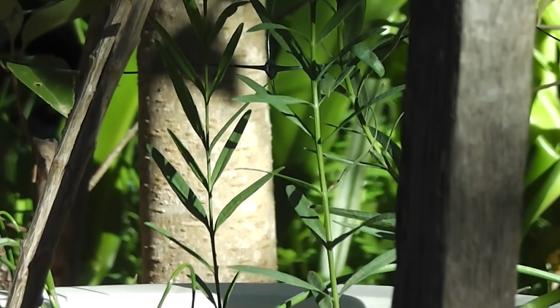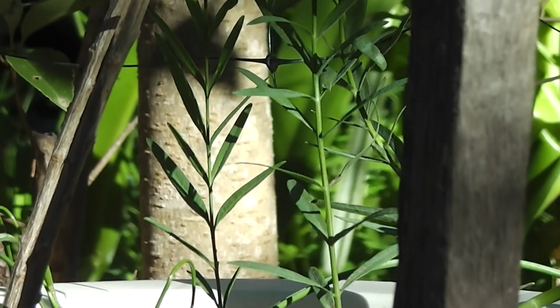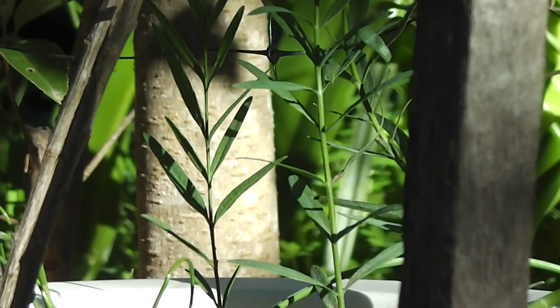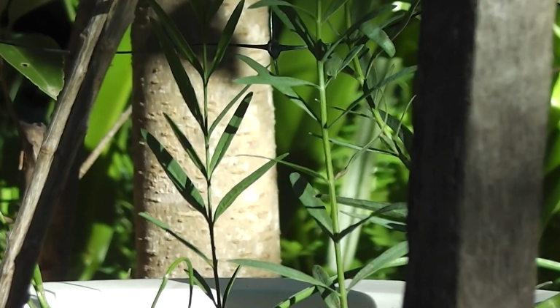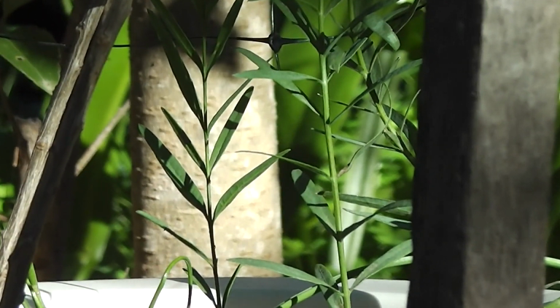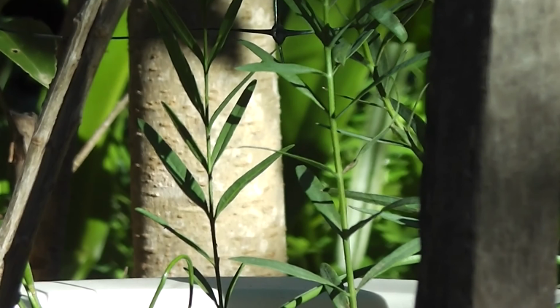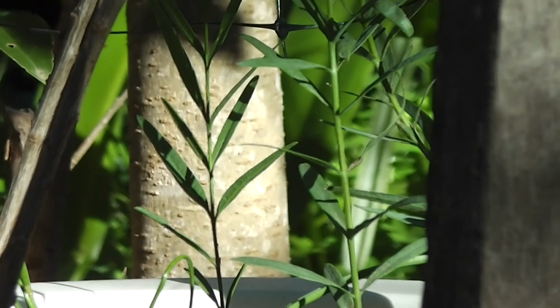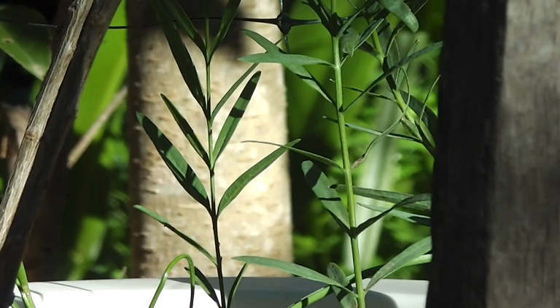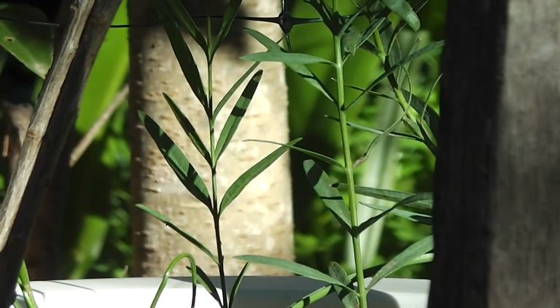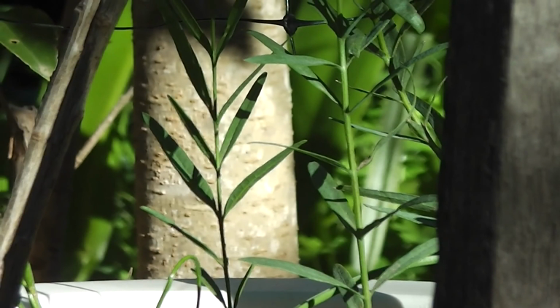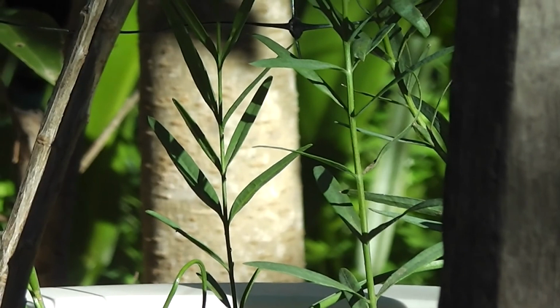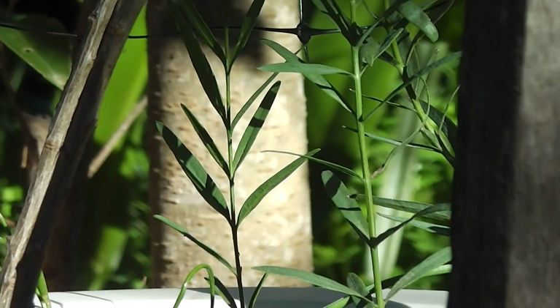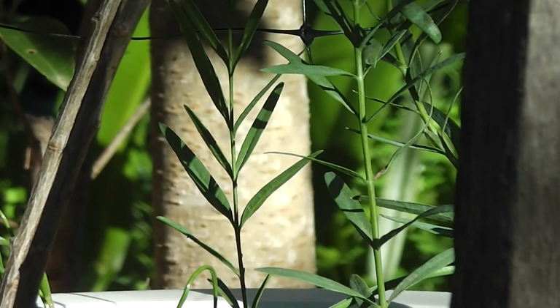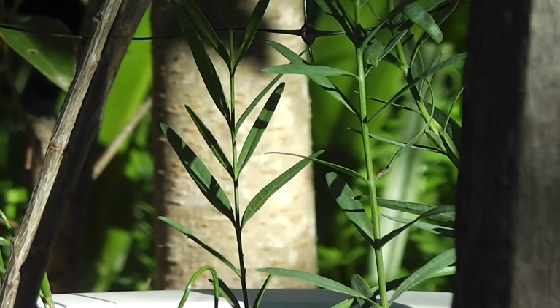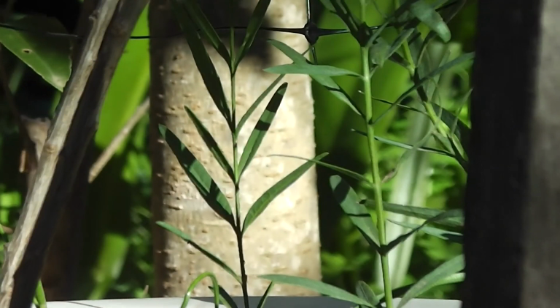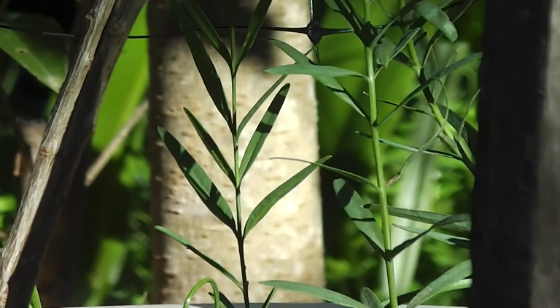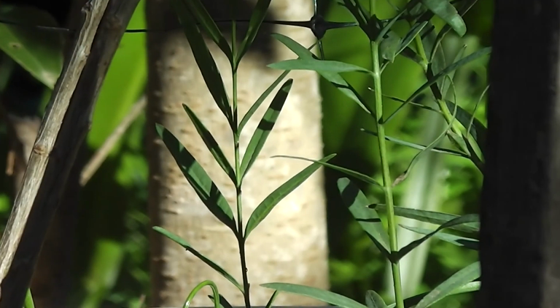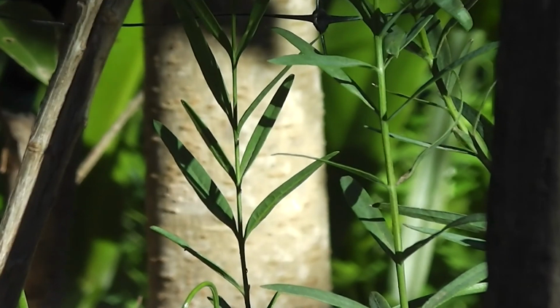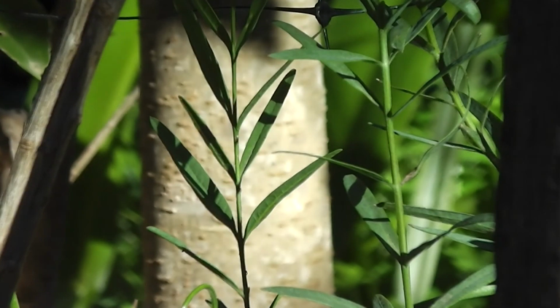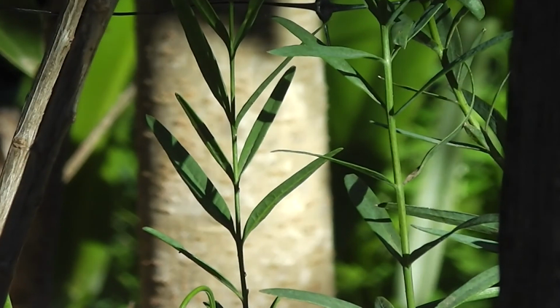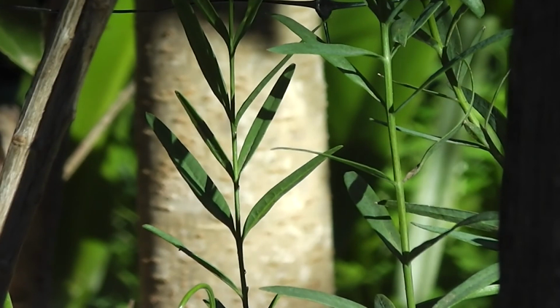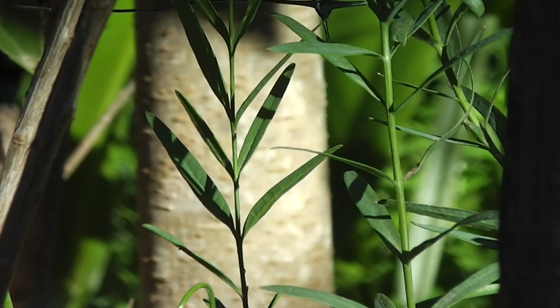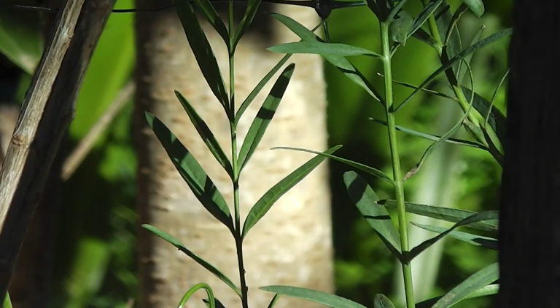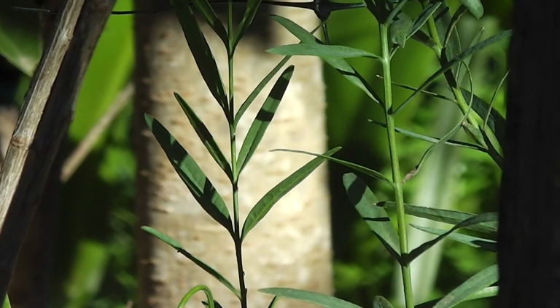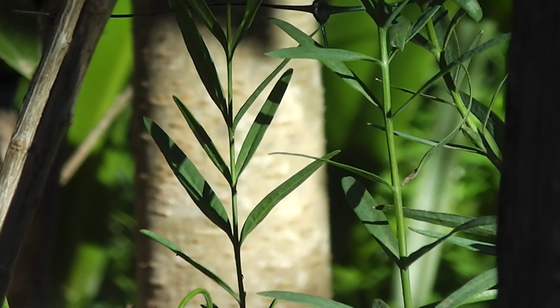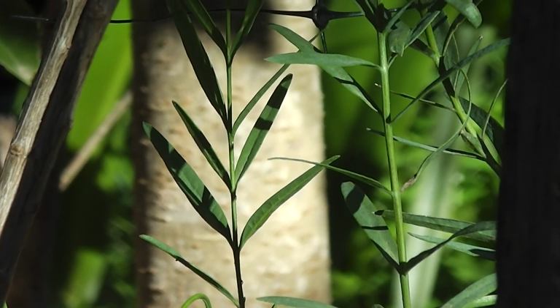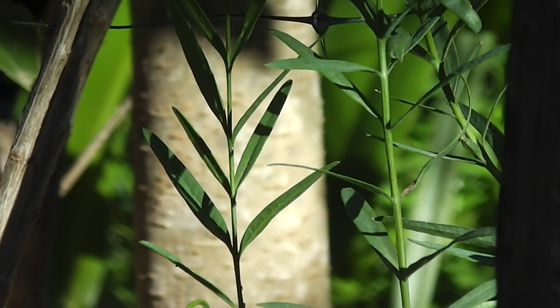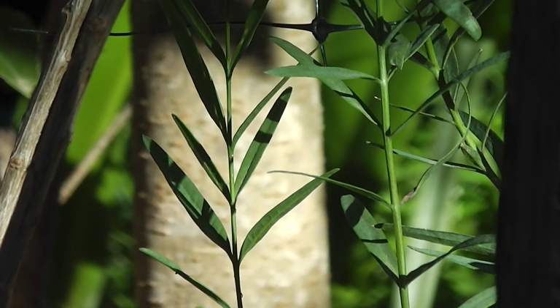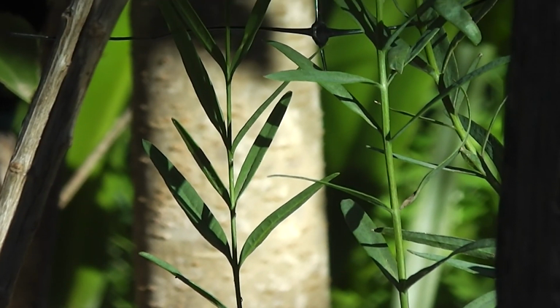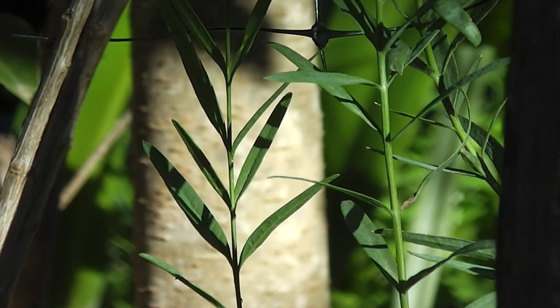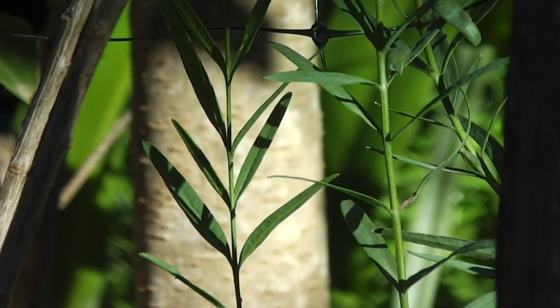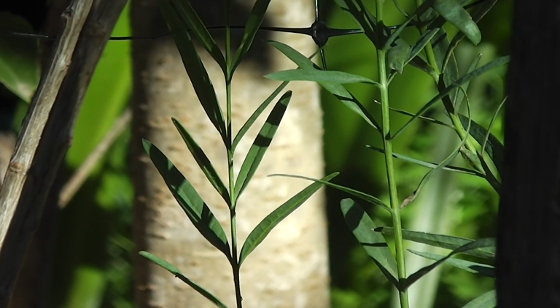Look at those beautiful sandalwood leaves. See you then.